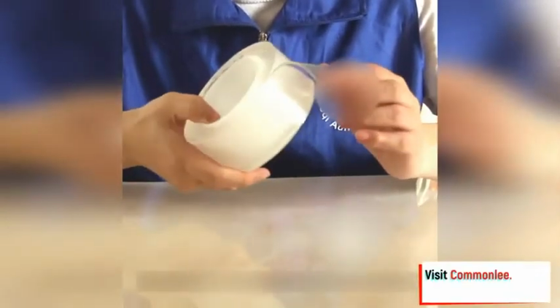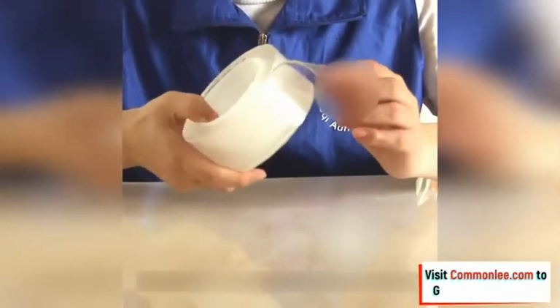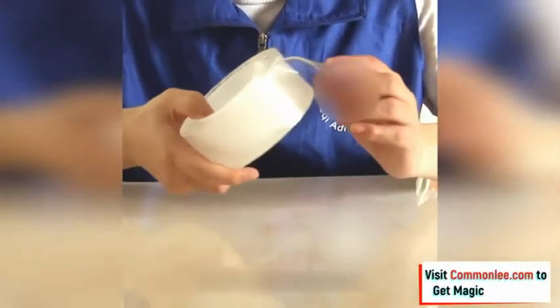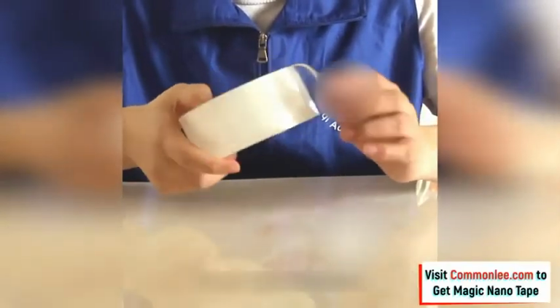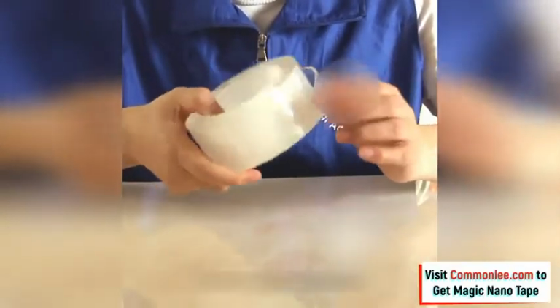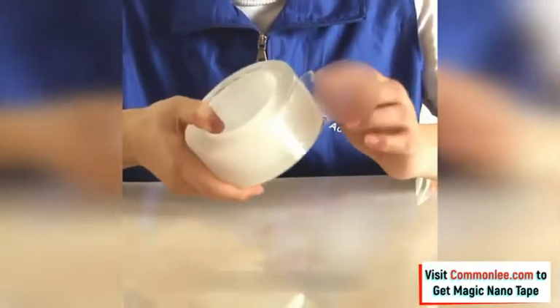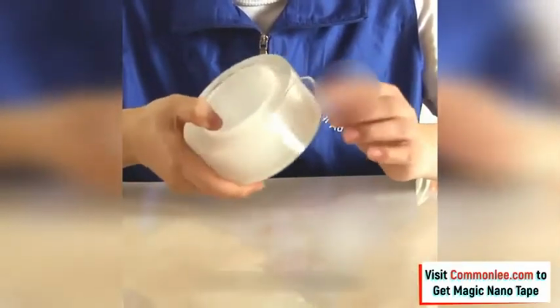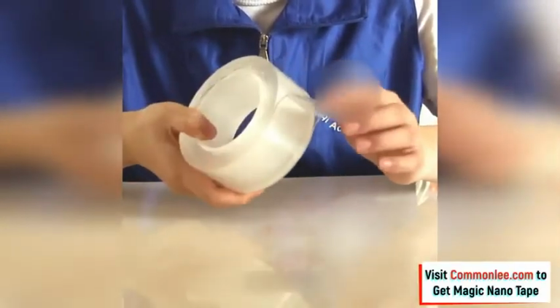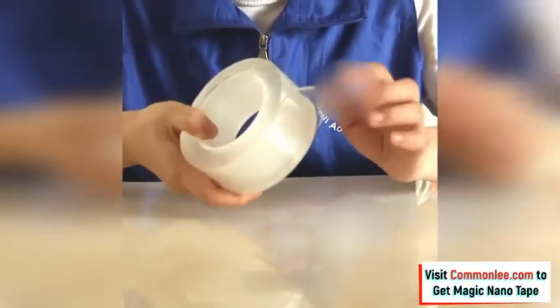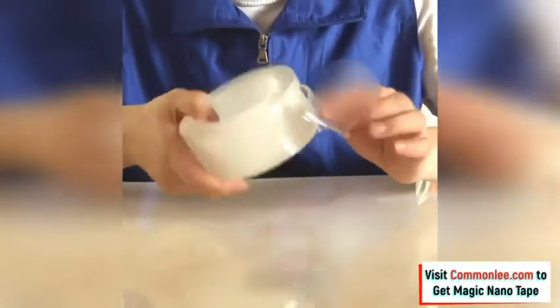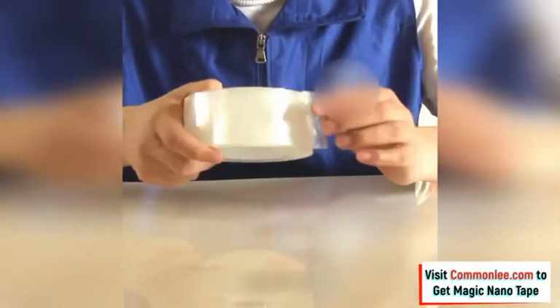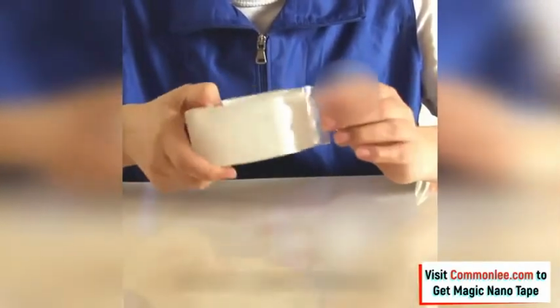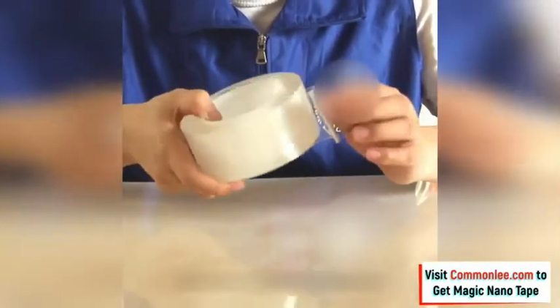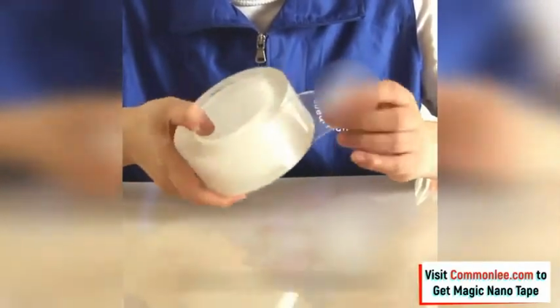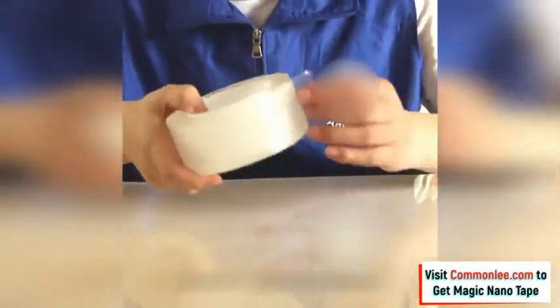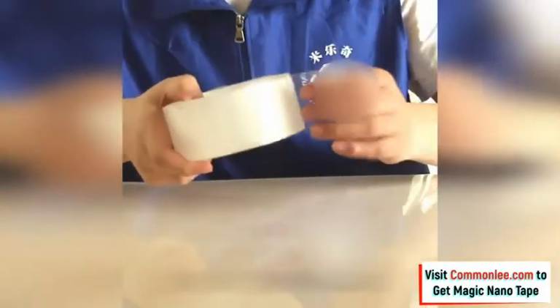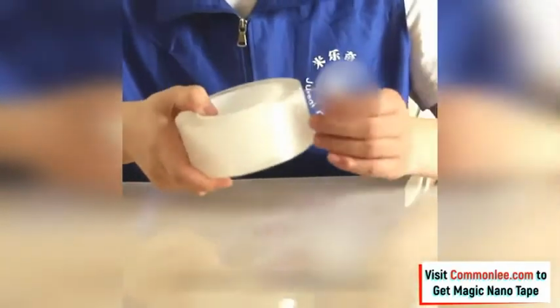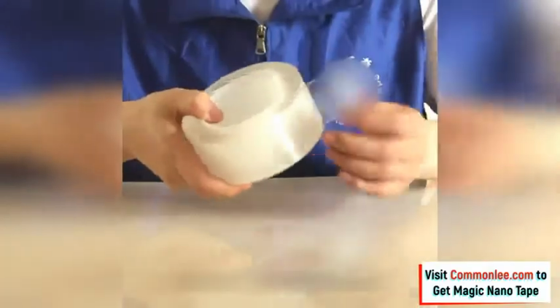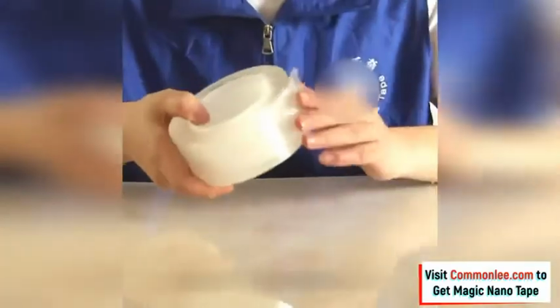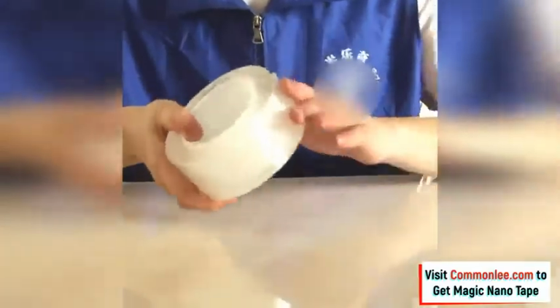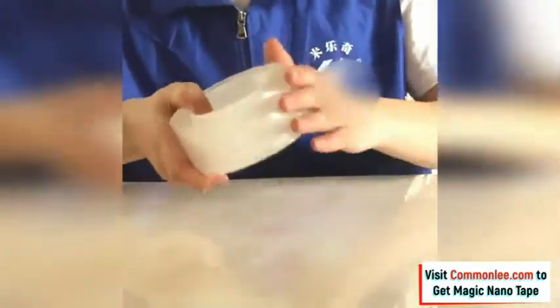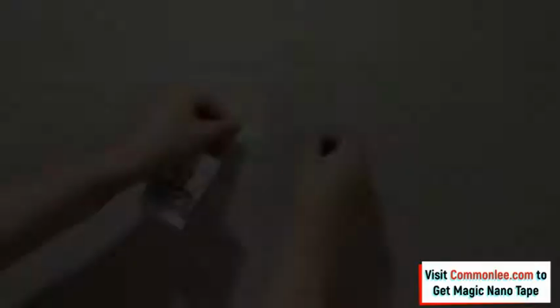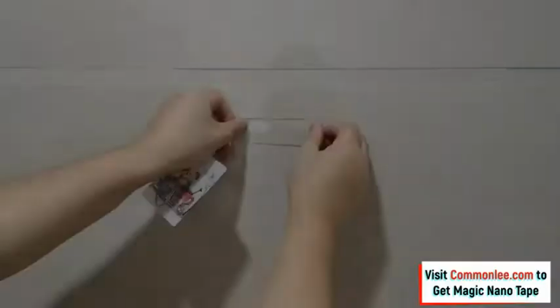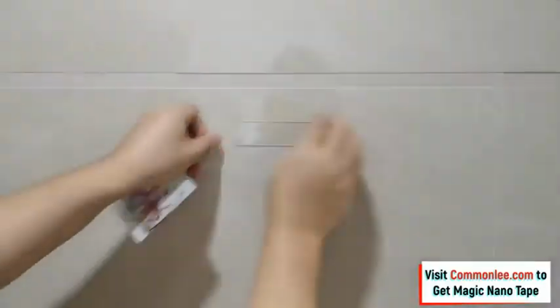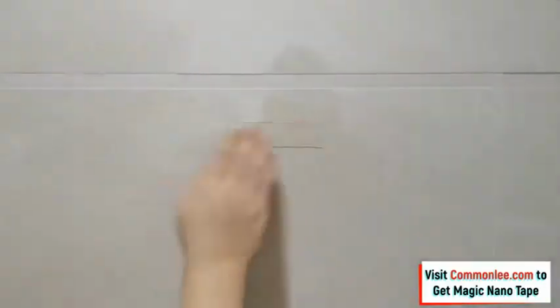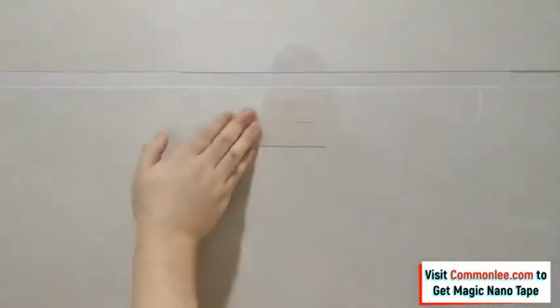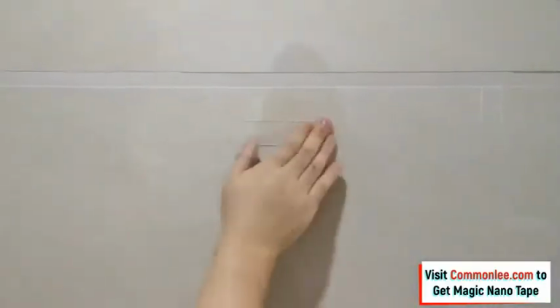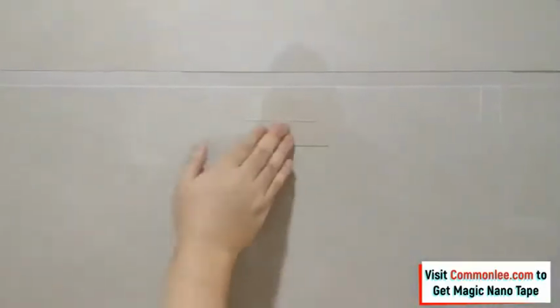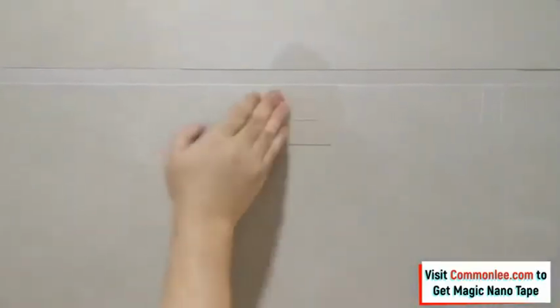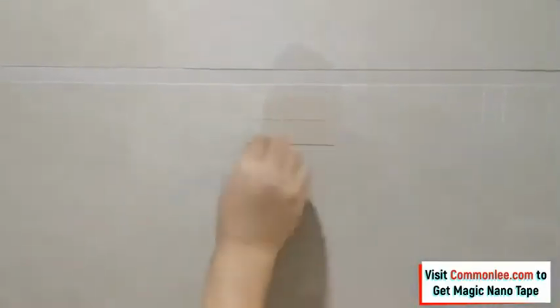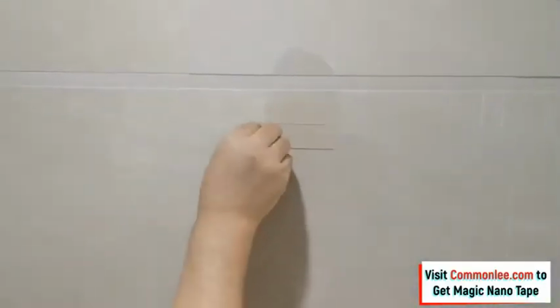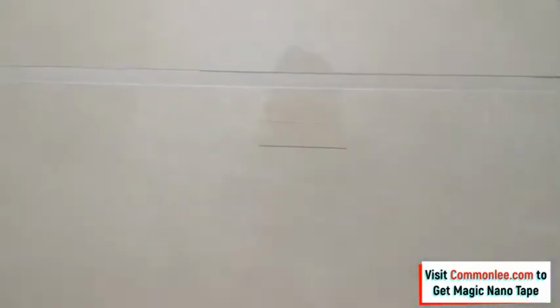Equipped with a powerful permanent adhesive, this double-sided tape defies gravity, holding an item of up to 20 pounds.